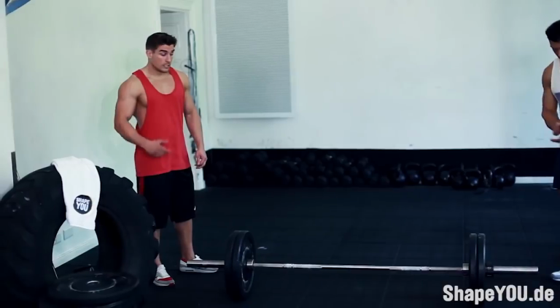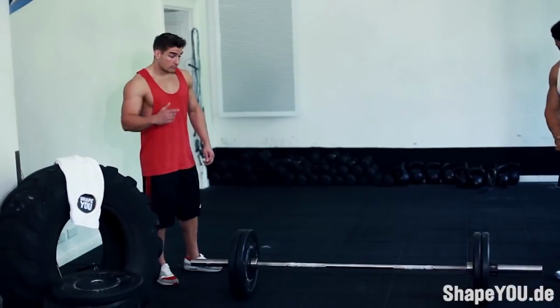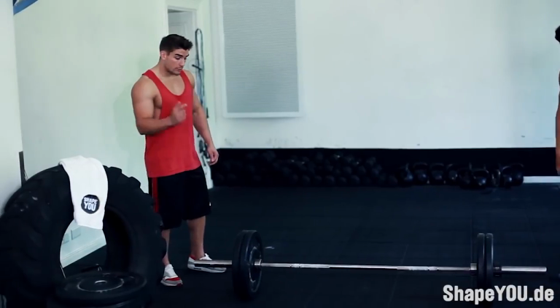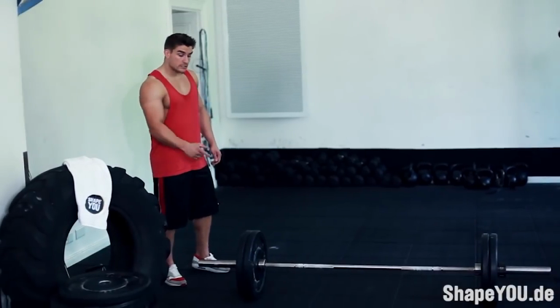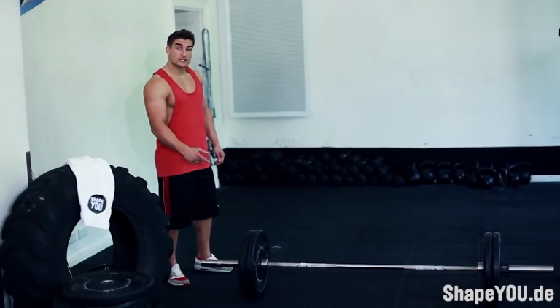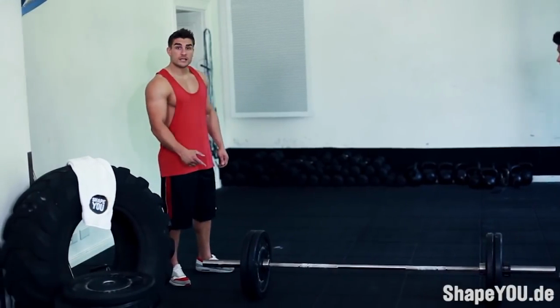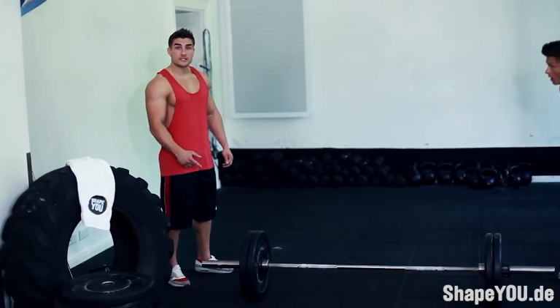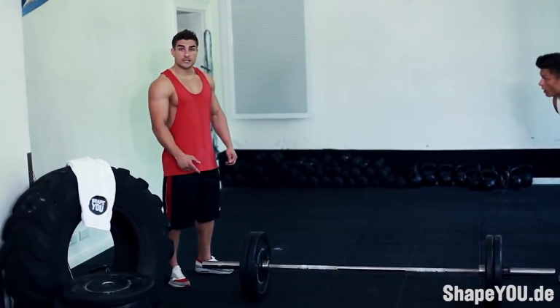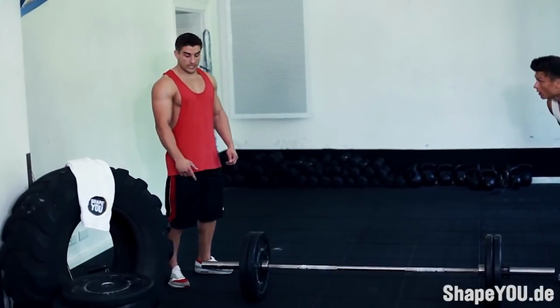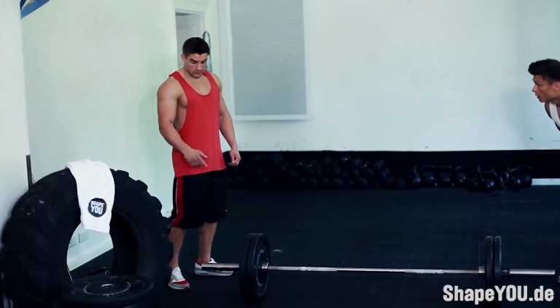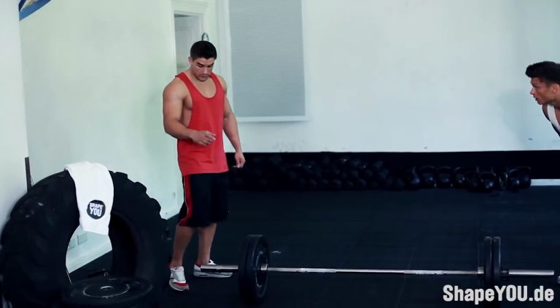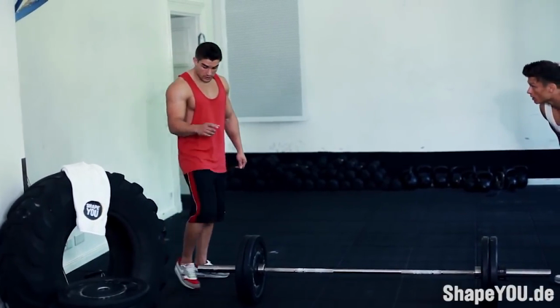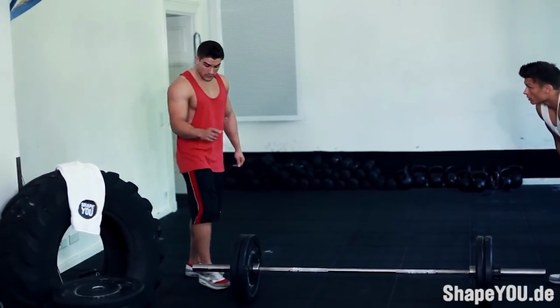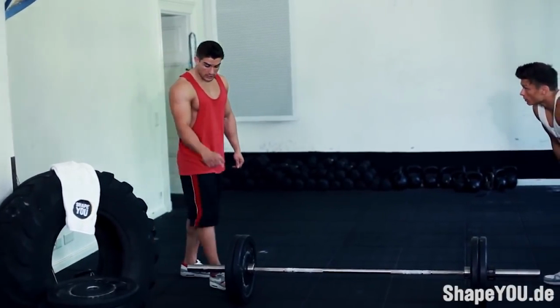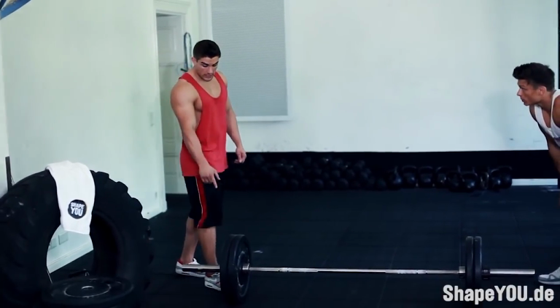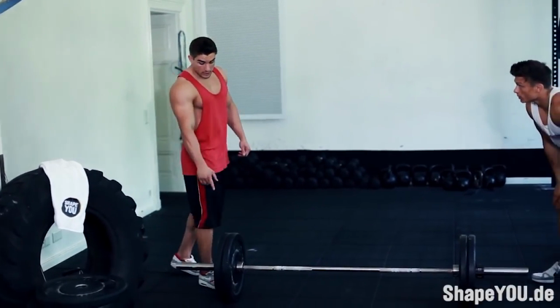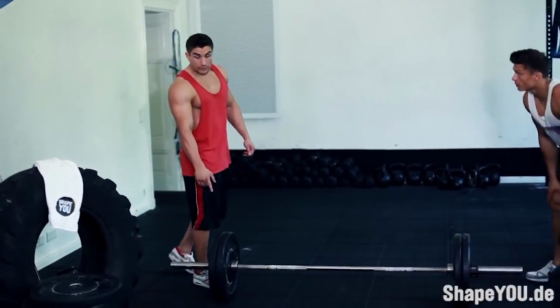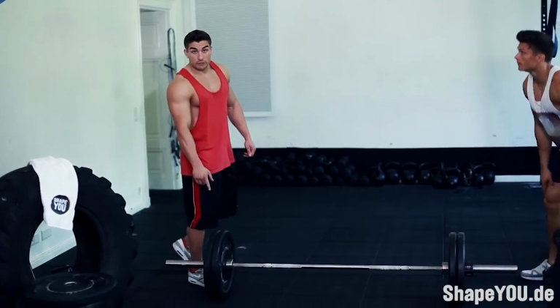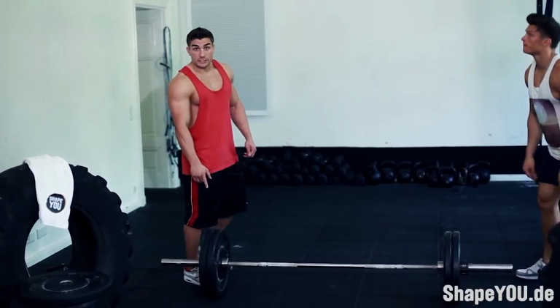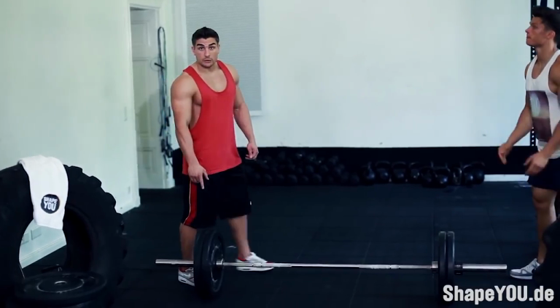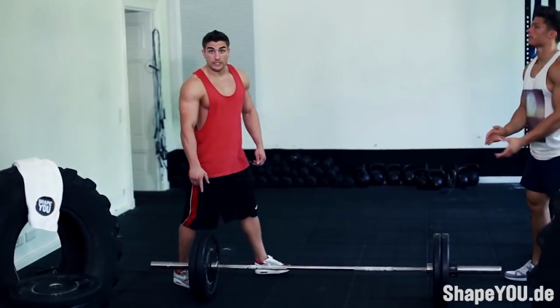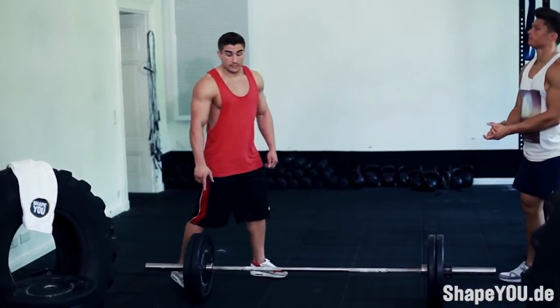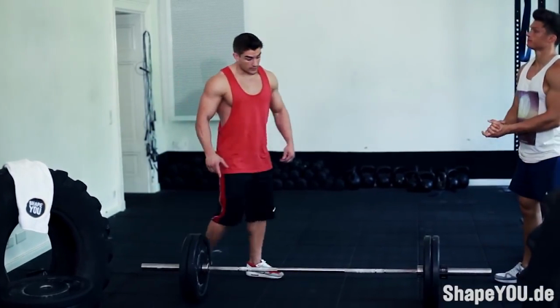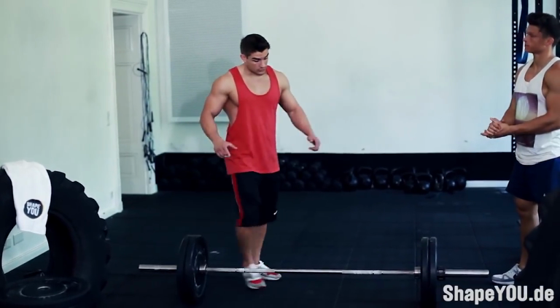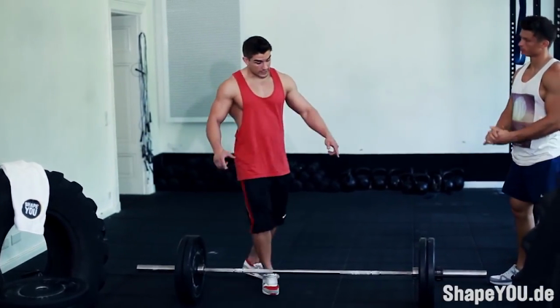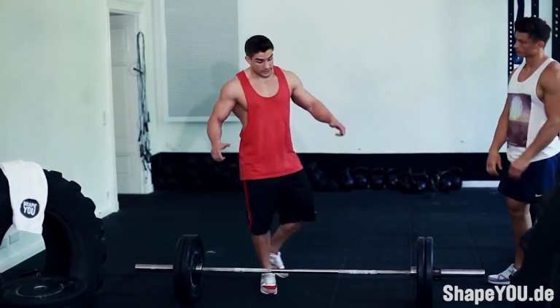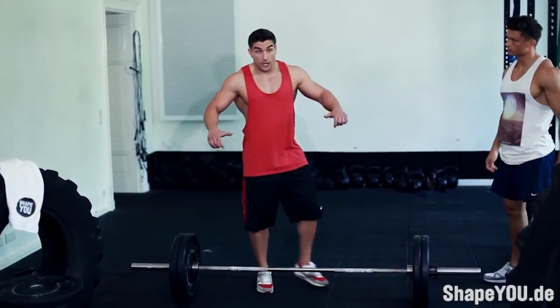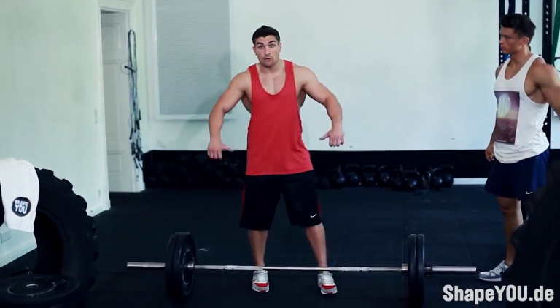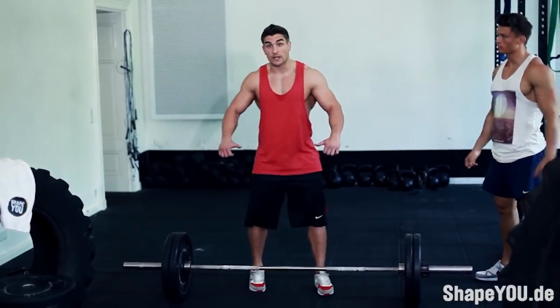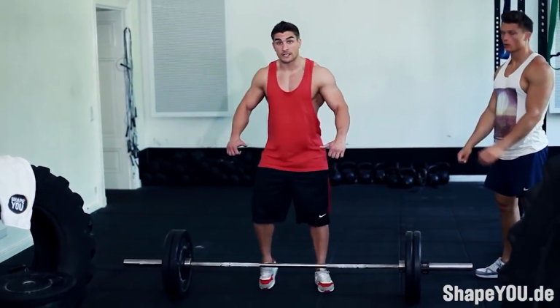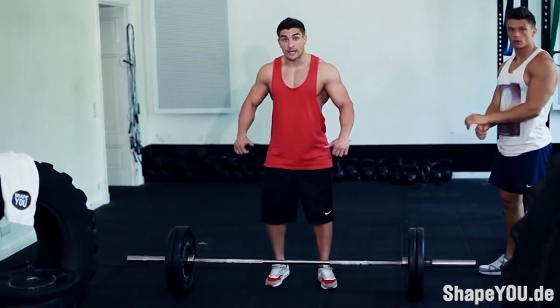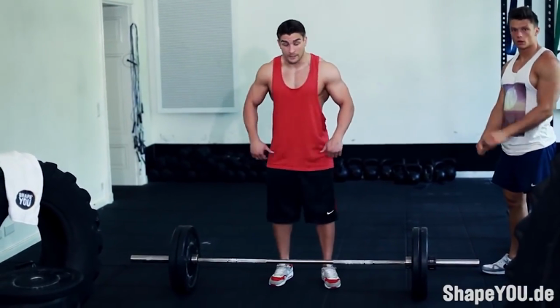Right, we're into the second set now. As you can see, we've increased the weight and we're straight into the overhand grip again.